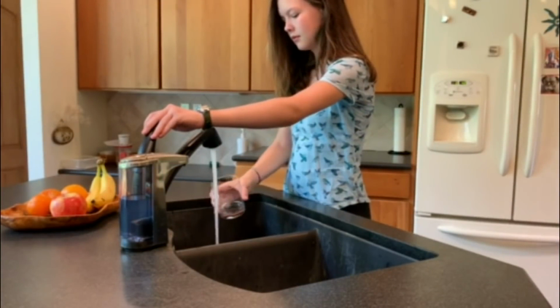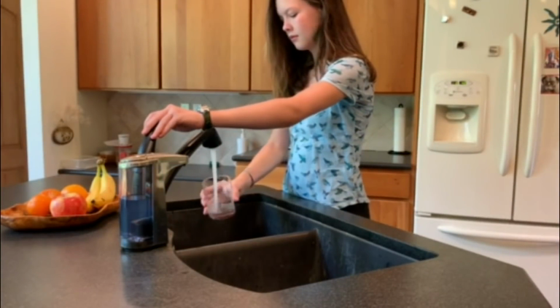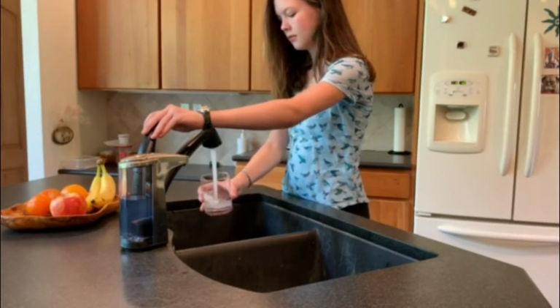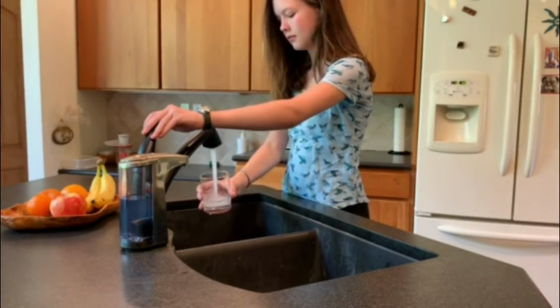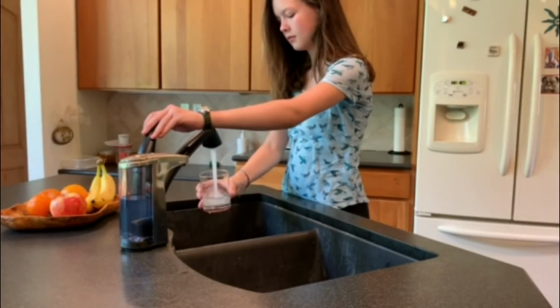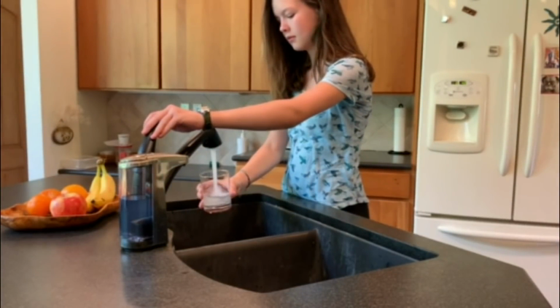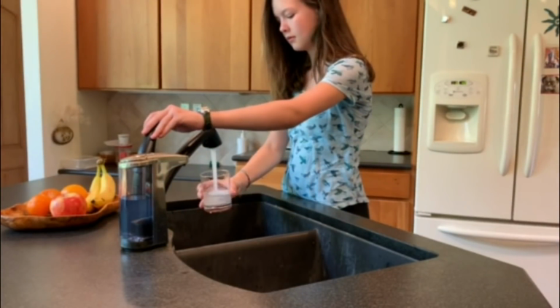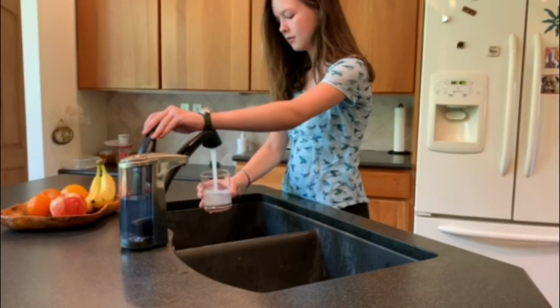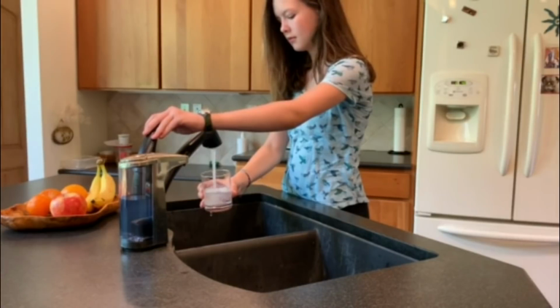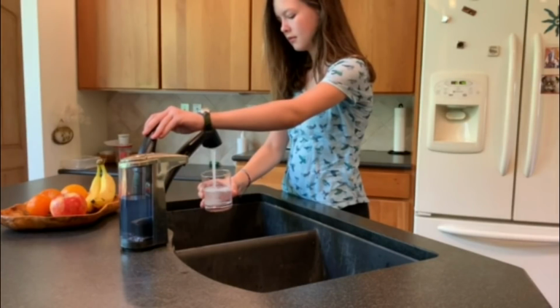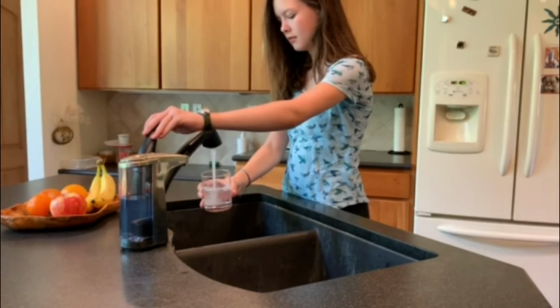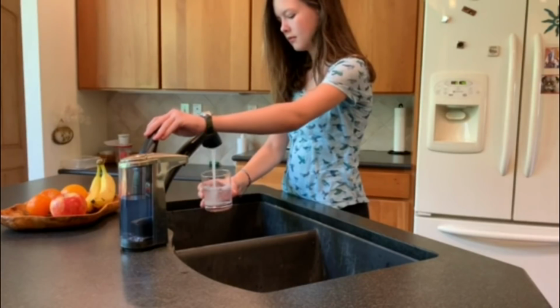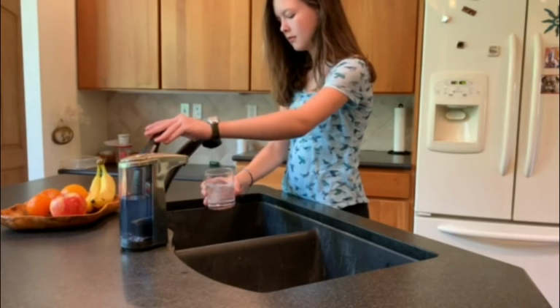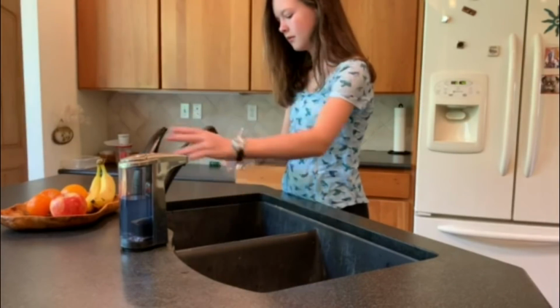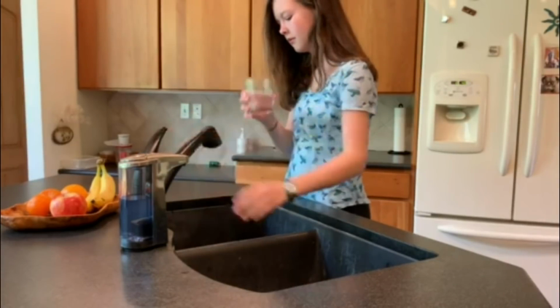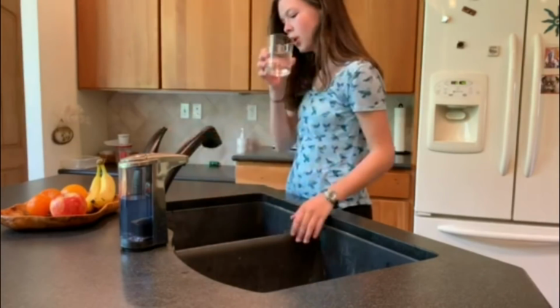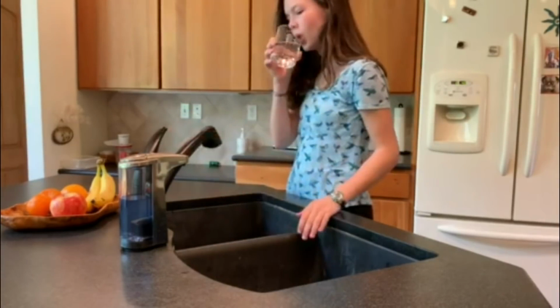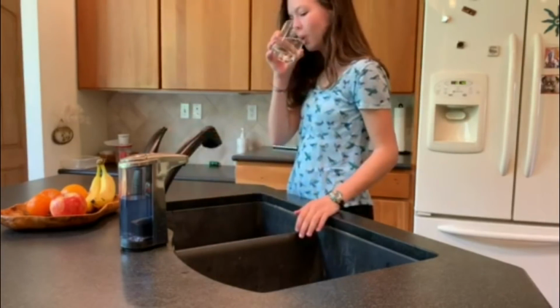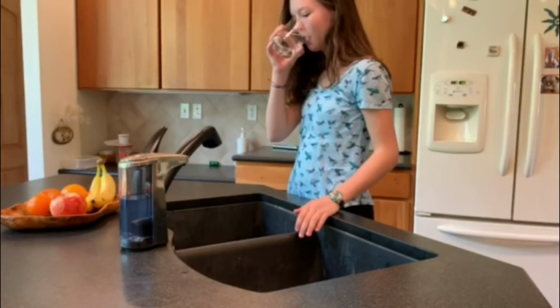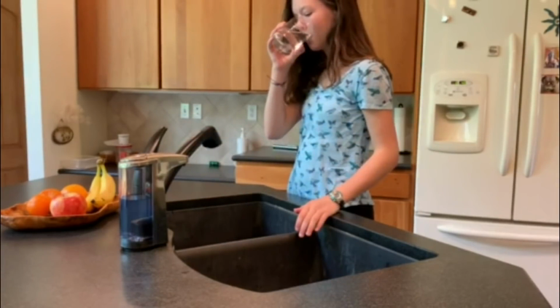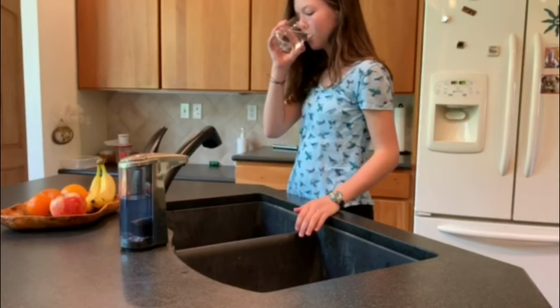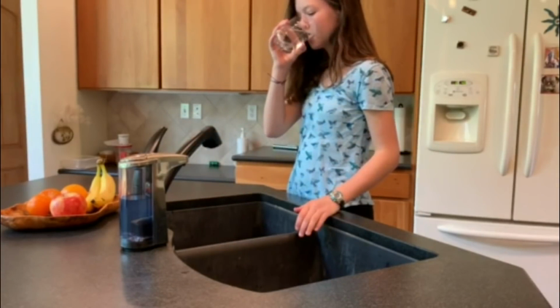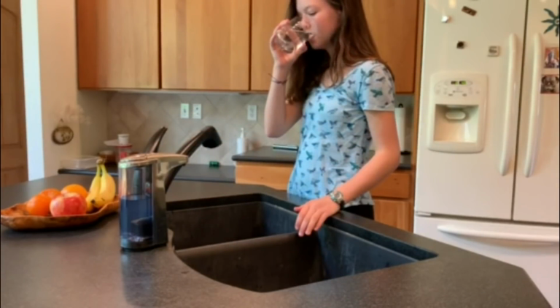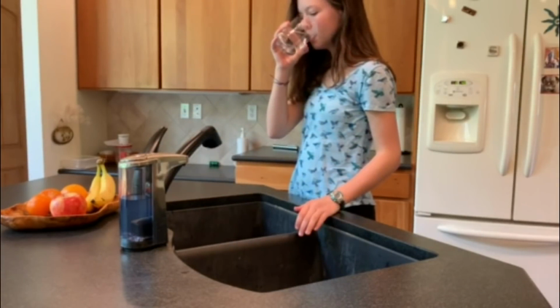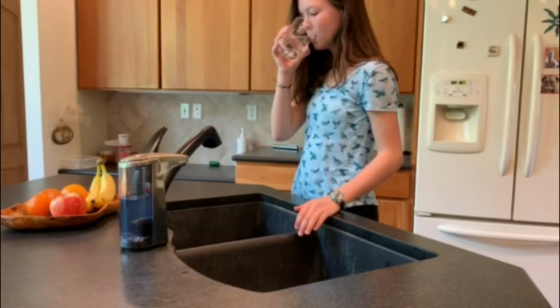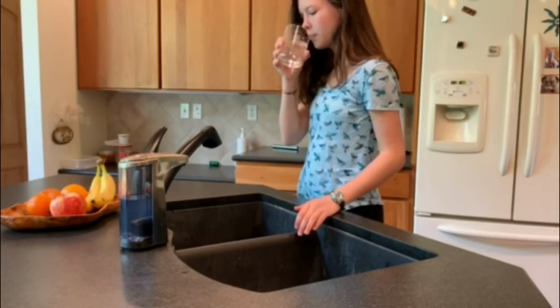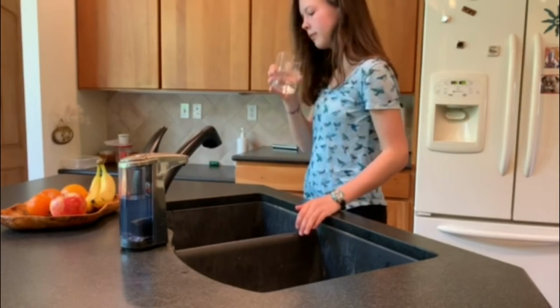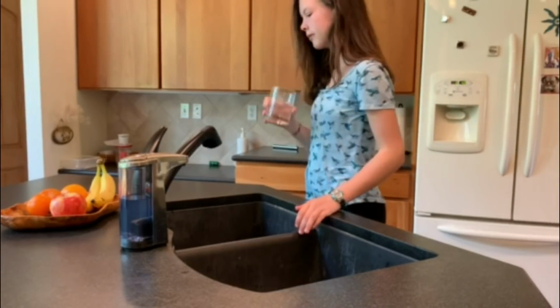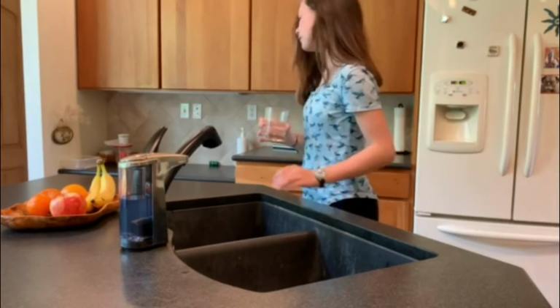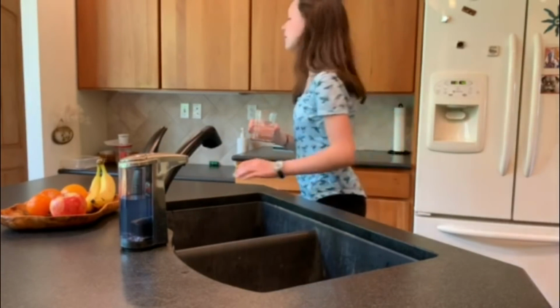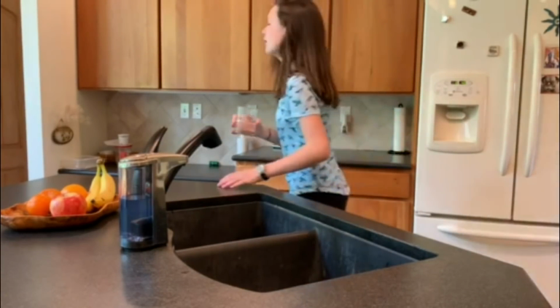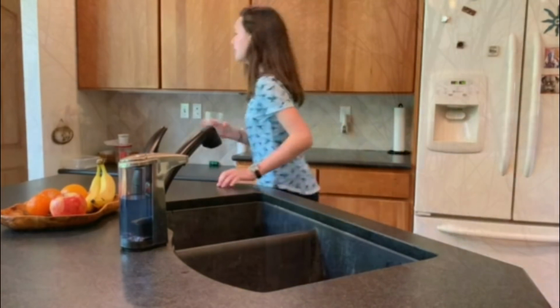A well can be an excellent source of safe drinking water for you and your family and an important part of your property's value, but you must take some important steps to ensure the water is safe for drinking, cooking, and other uses in your household. Whether you grew up in a home with a well or are considering purchasing one for the first time, stay tuned for some helpful tips.